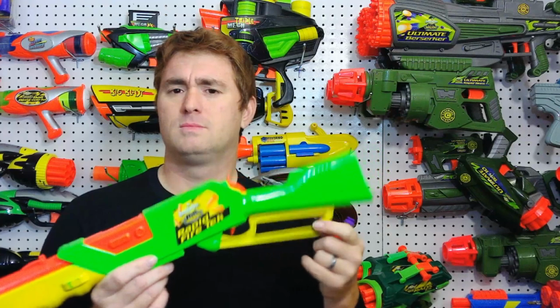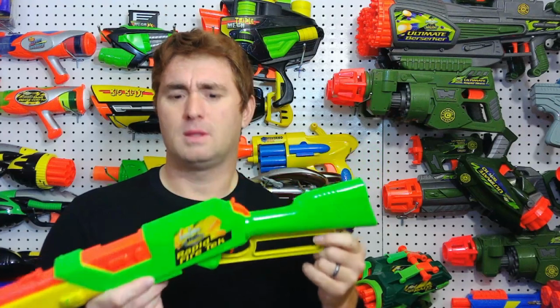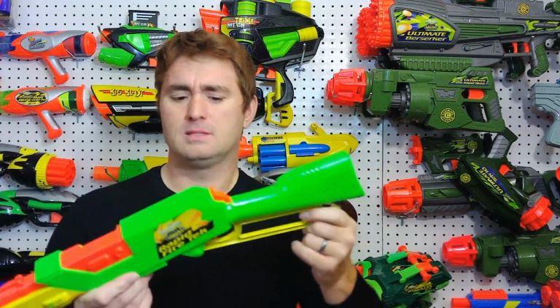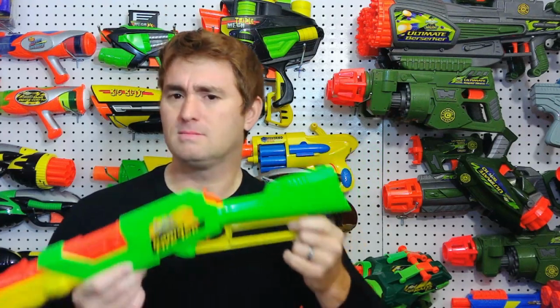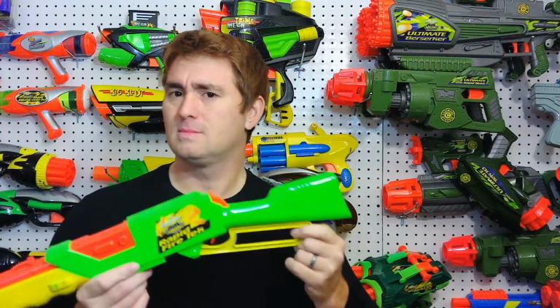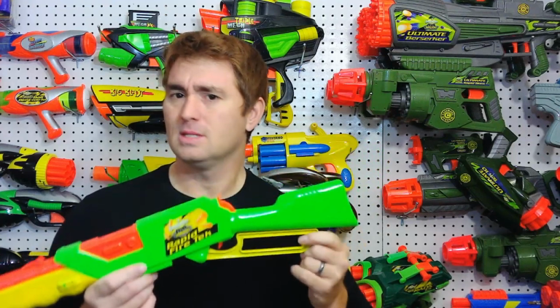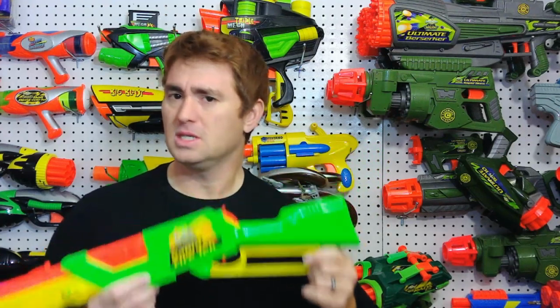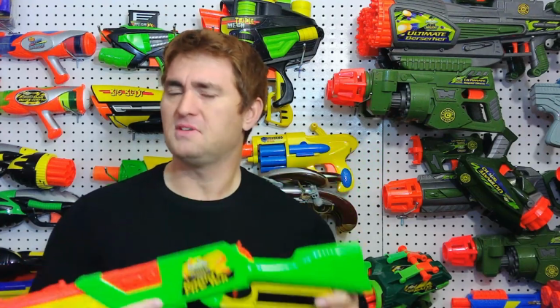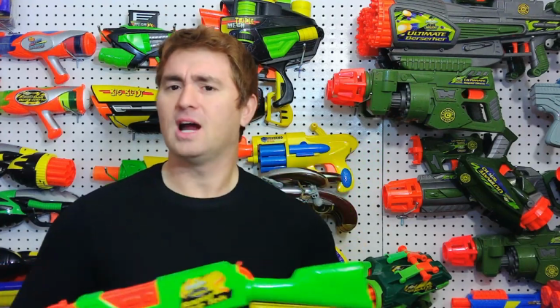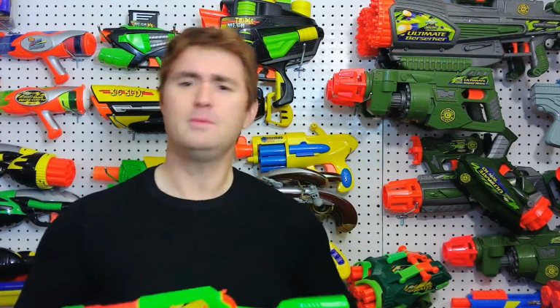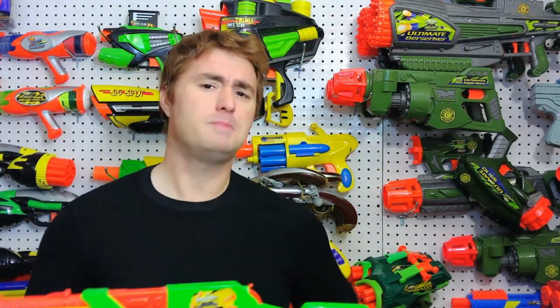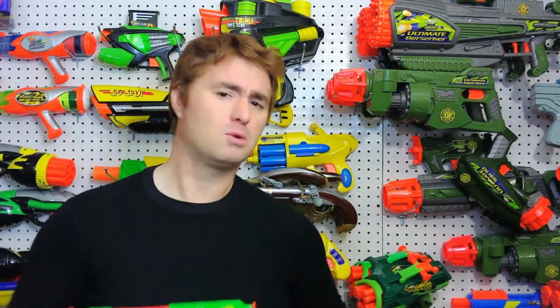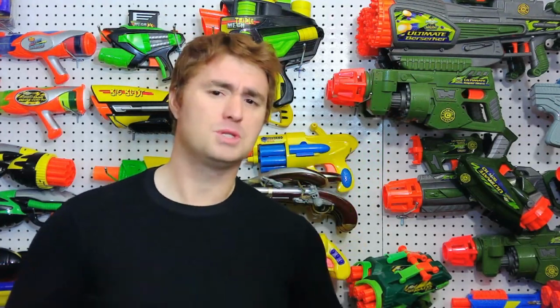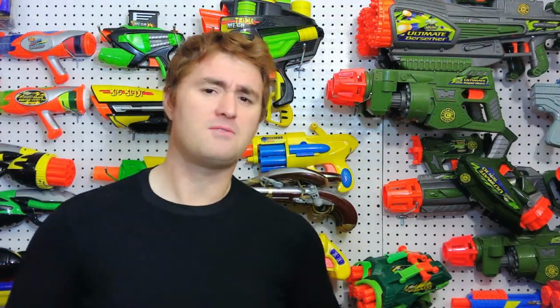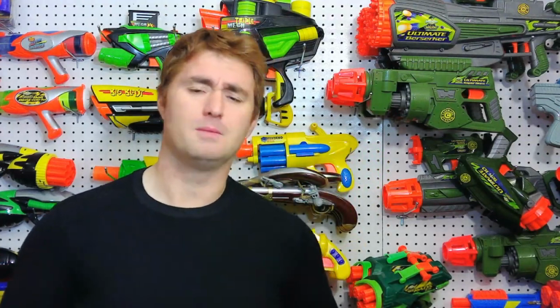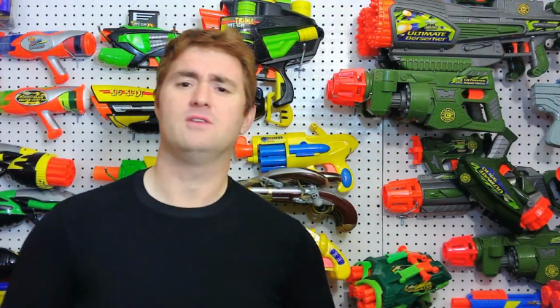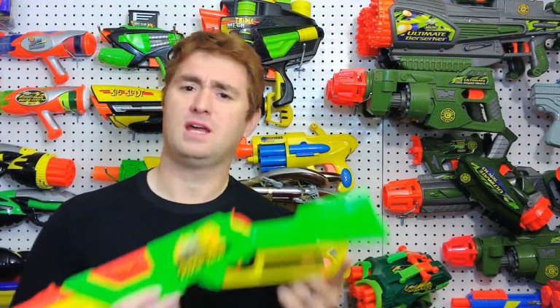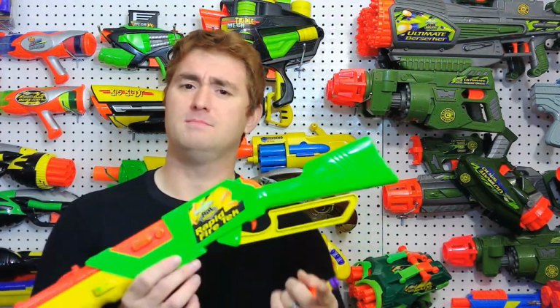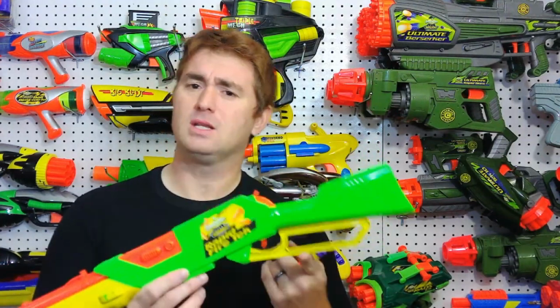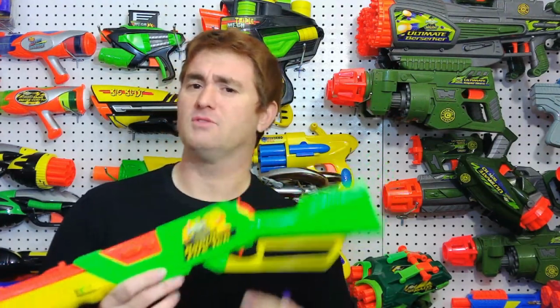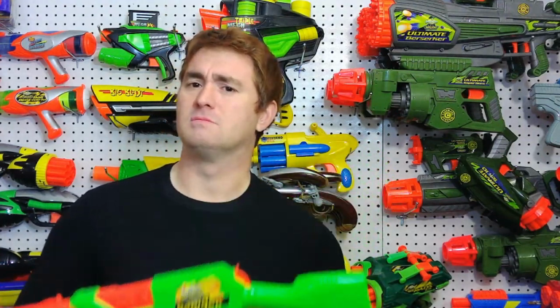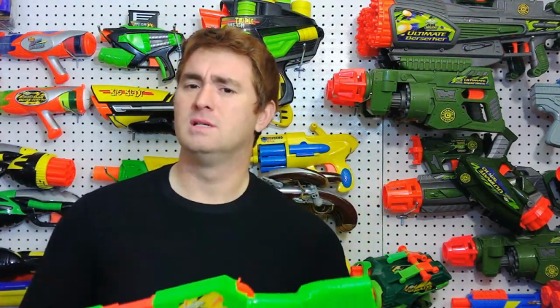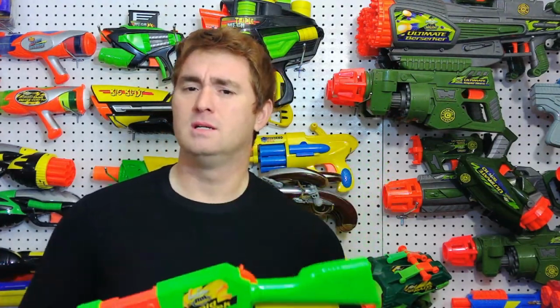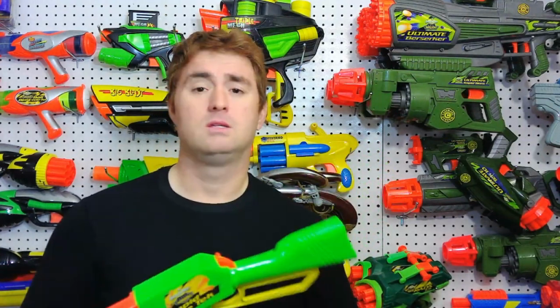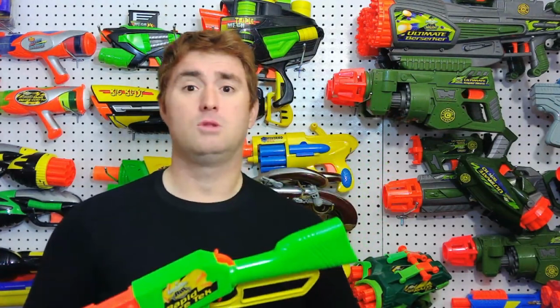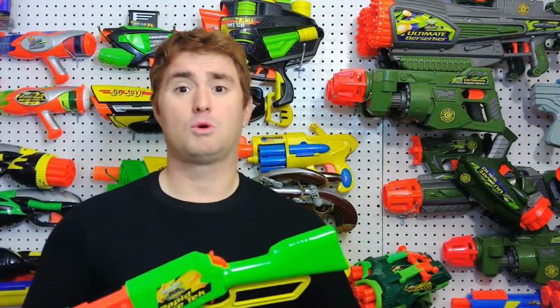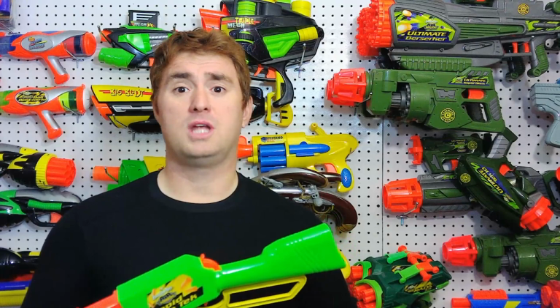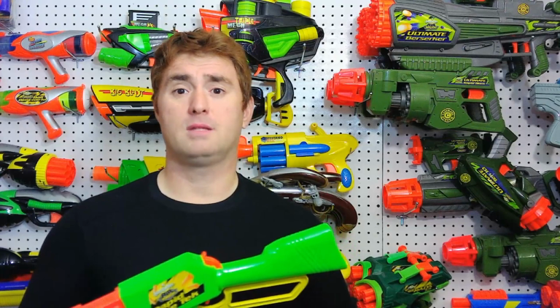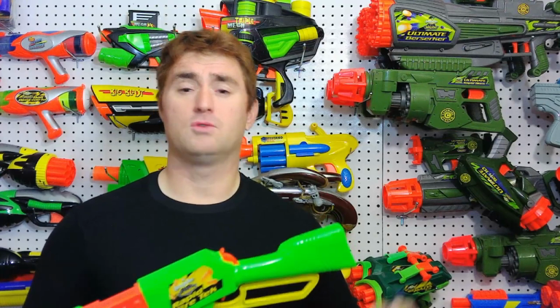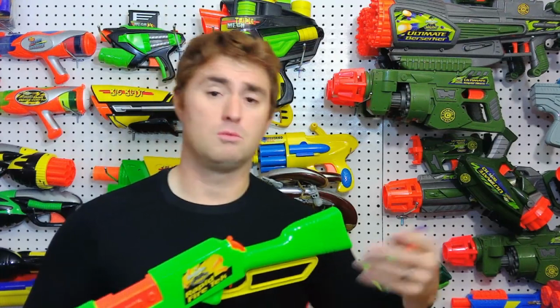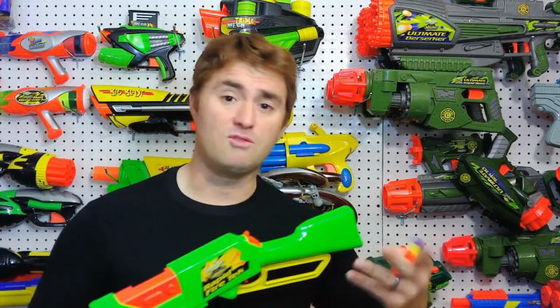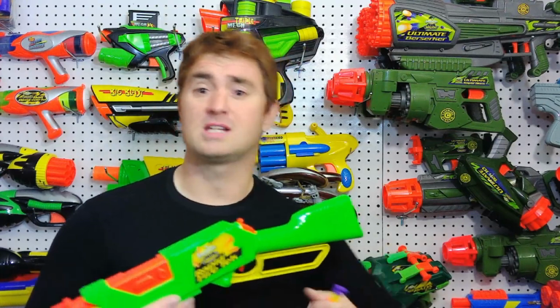I mean, the Slingfire — how much better would it be if it had a metal lever? No more snap levers, no more flex.